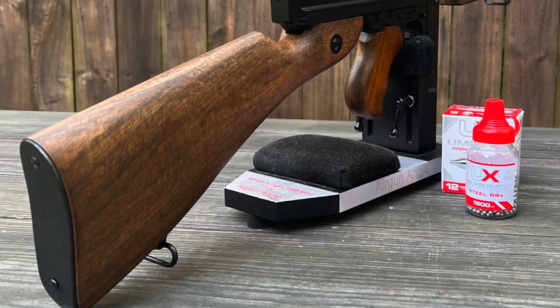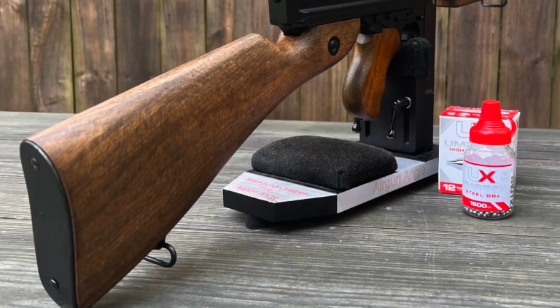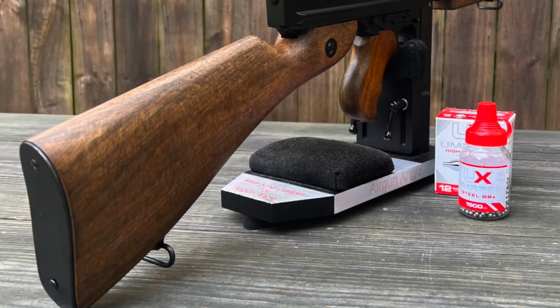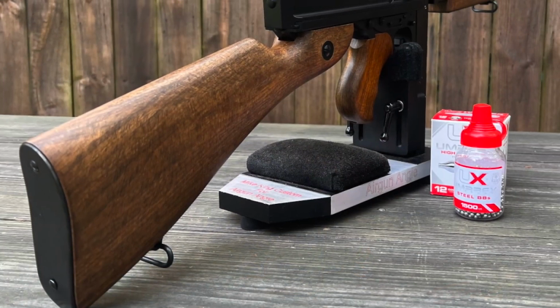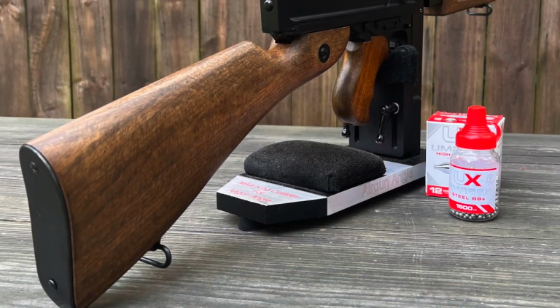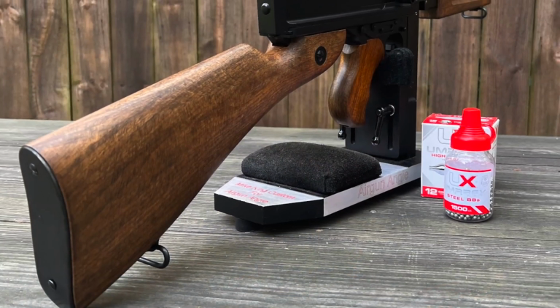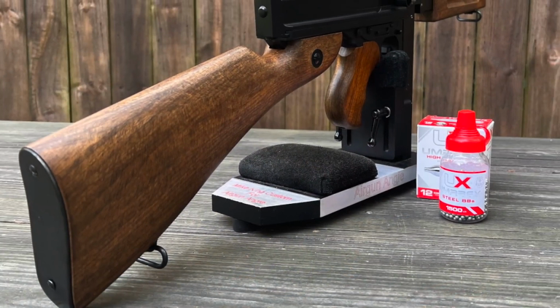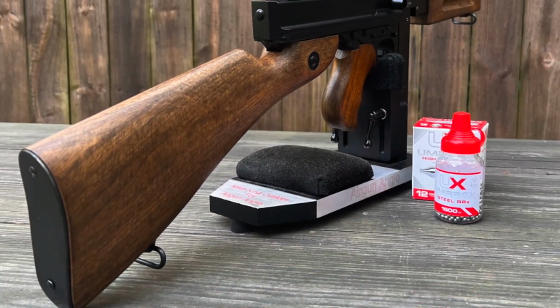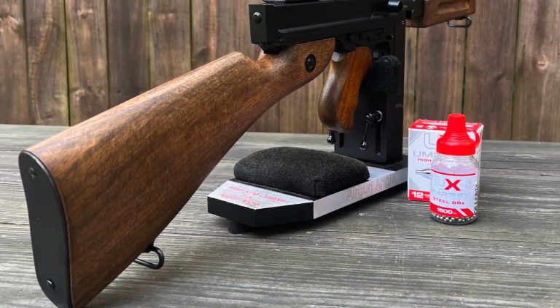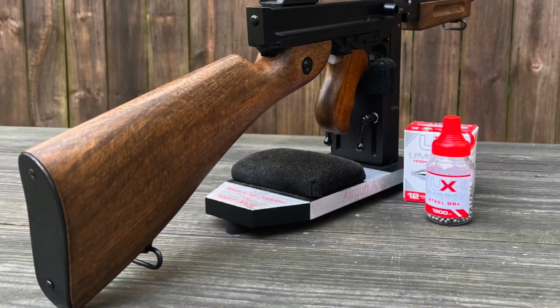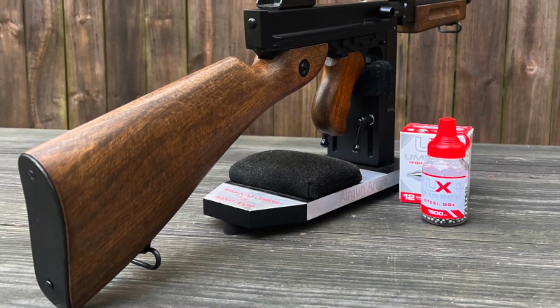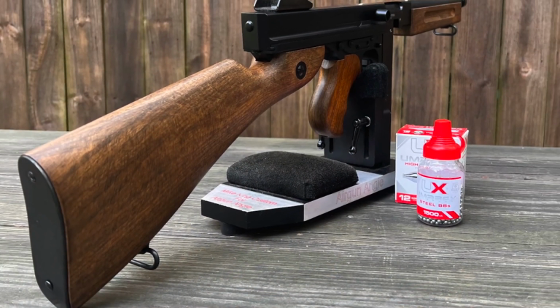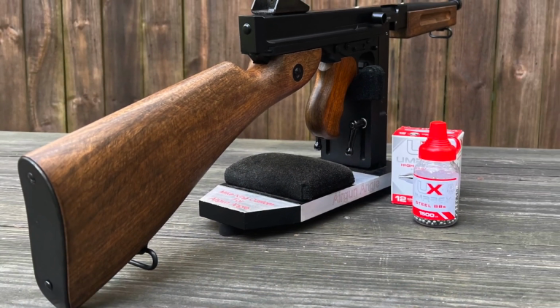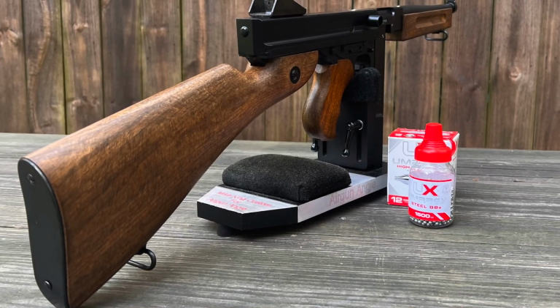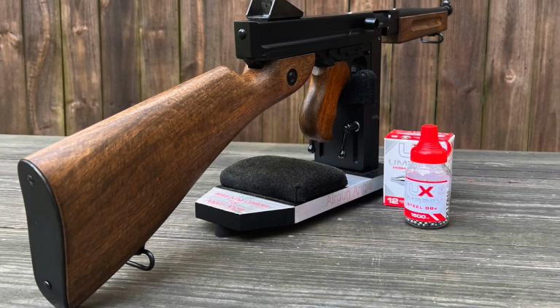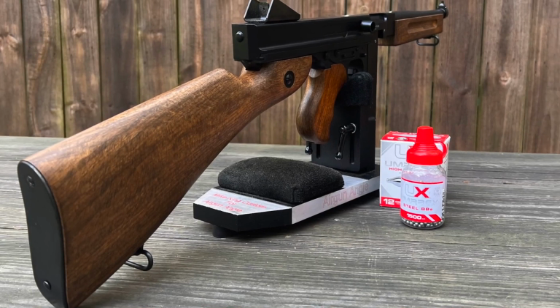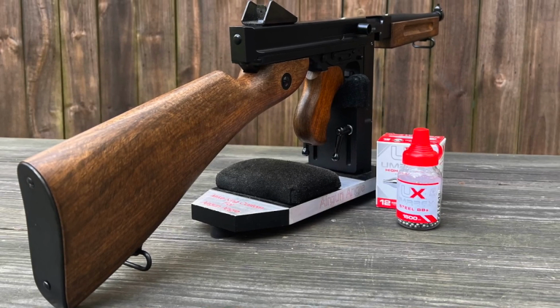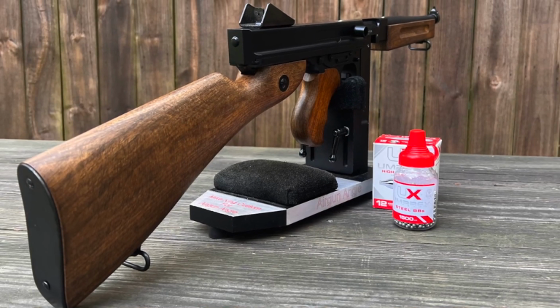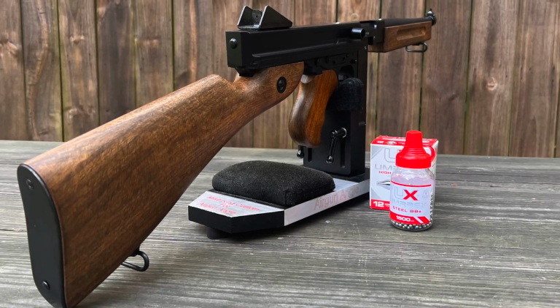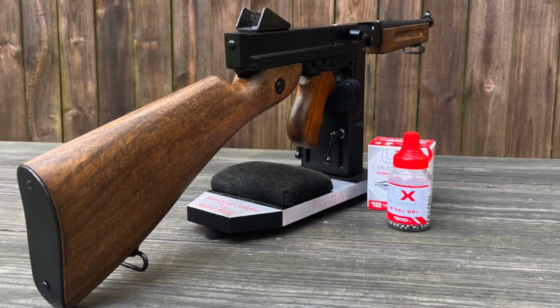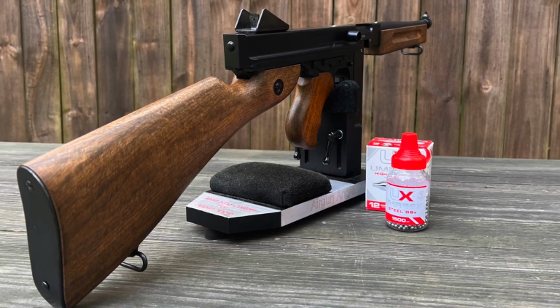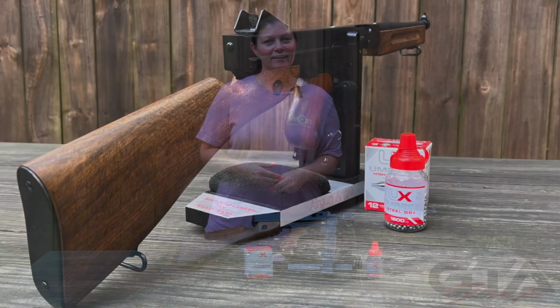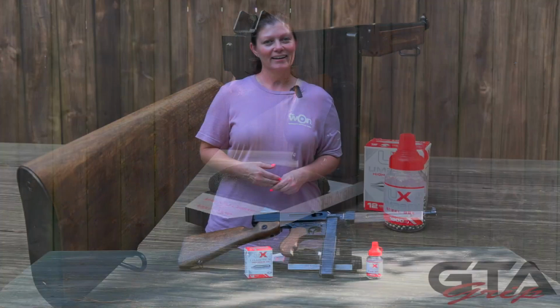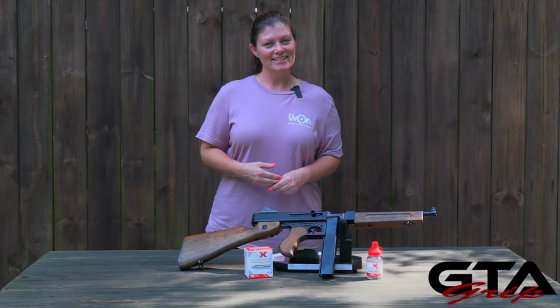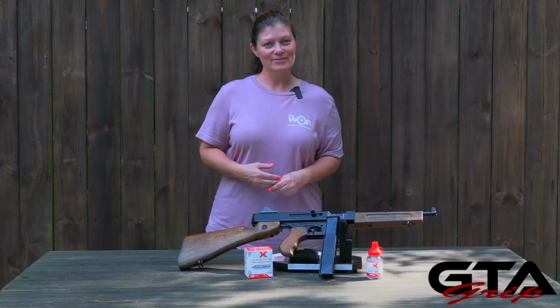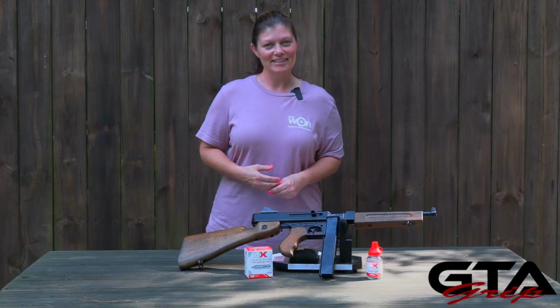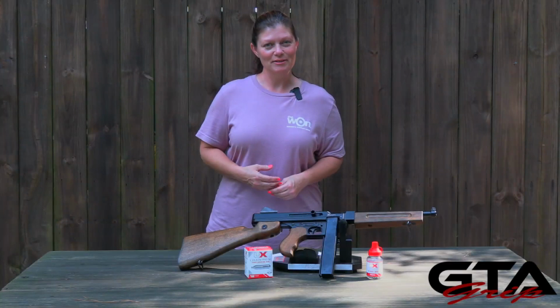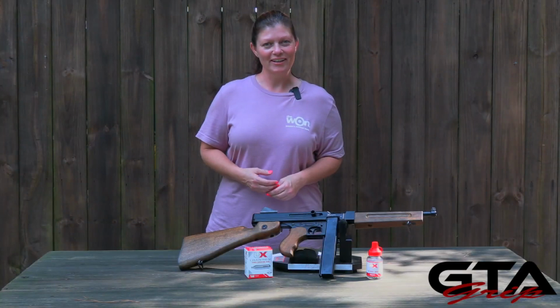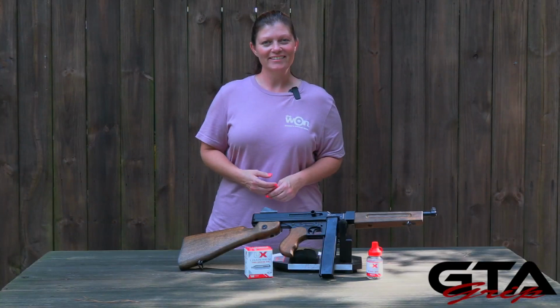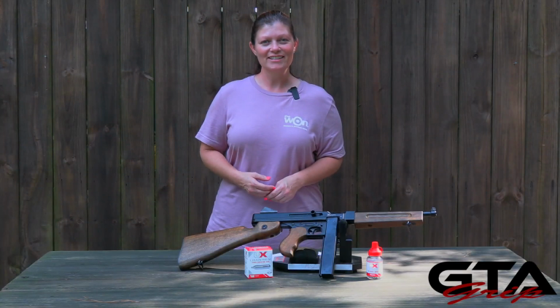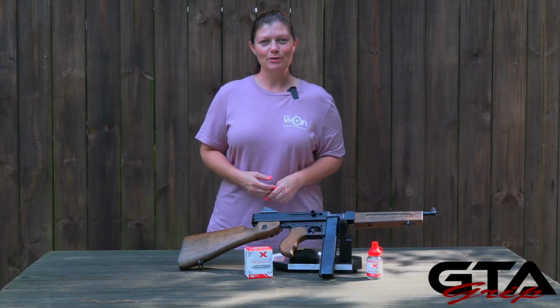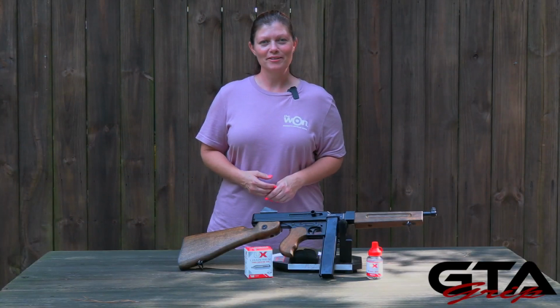It's a CO2-powered full-auto or single-shot BB gun. Guys, this one's gonna be fun. Let's grip it.